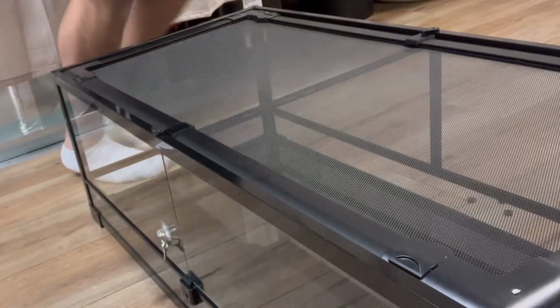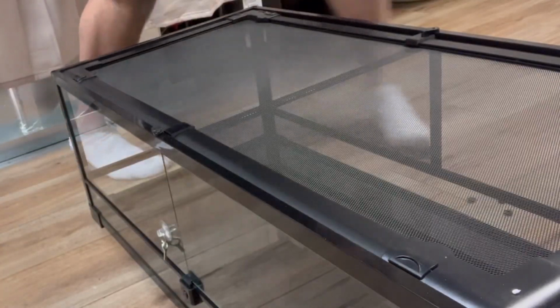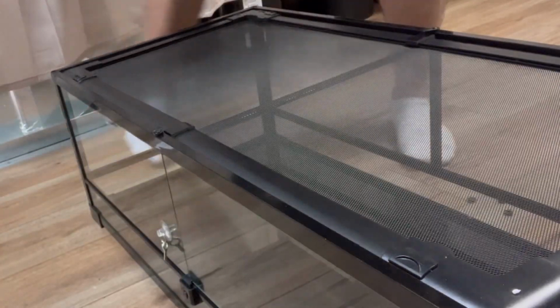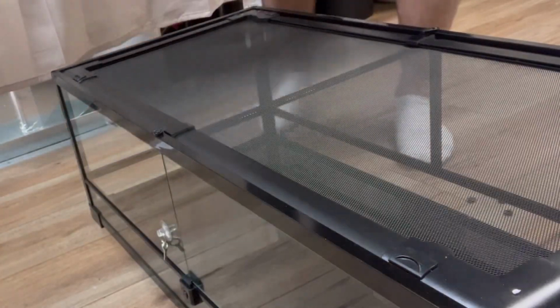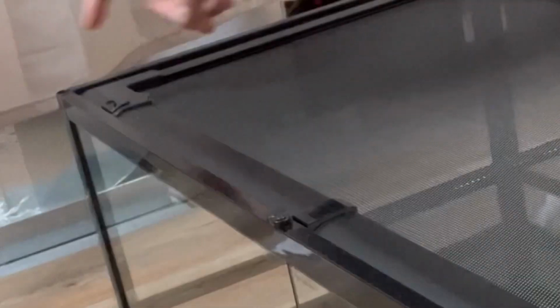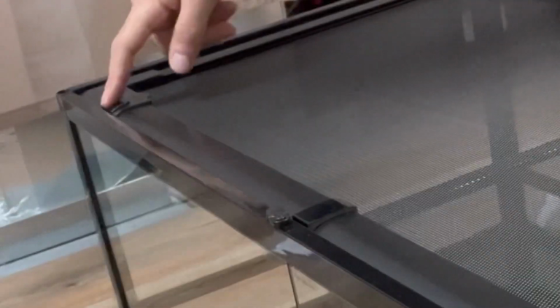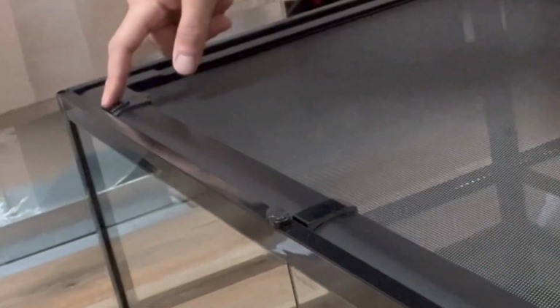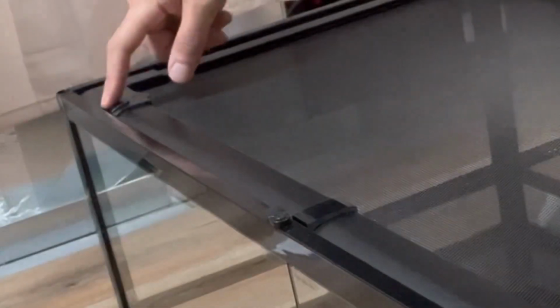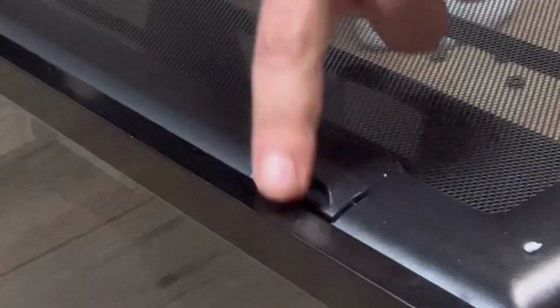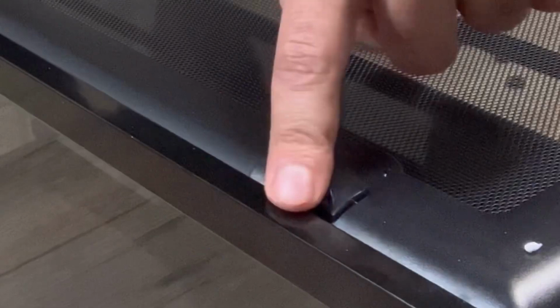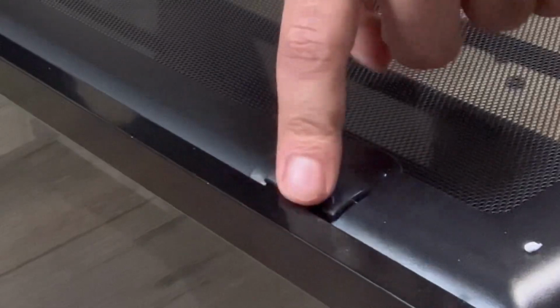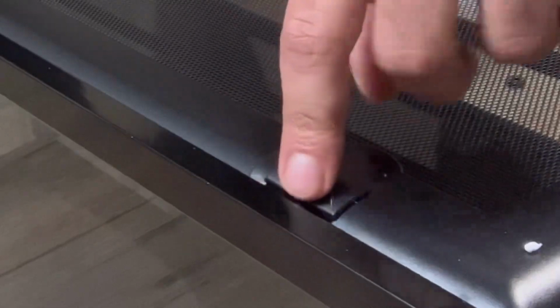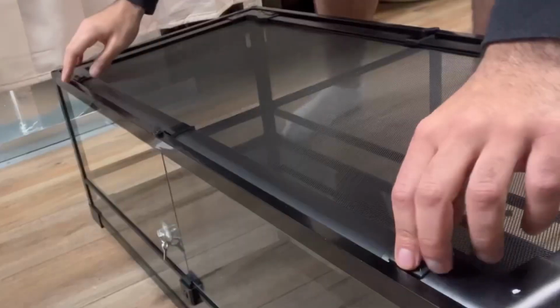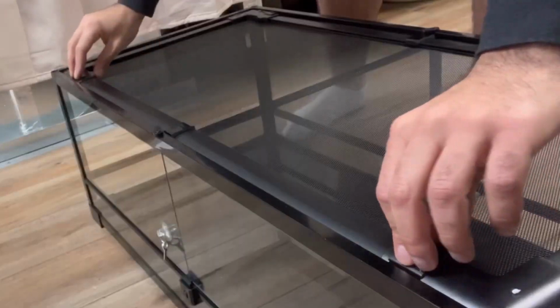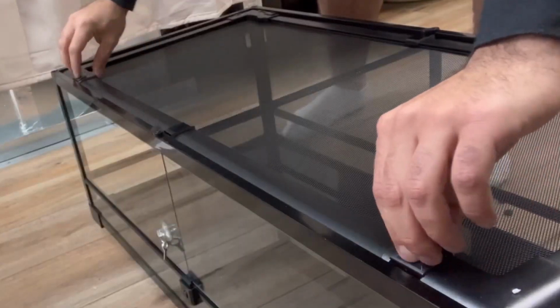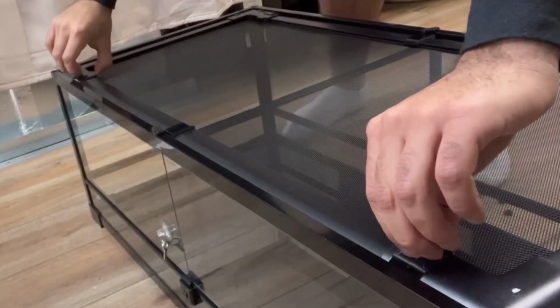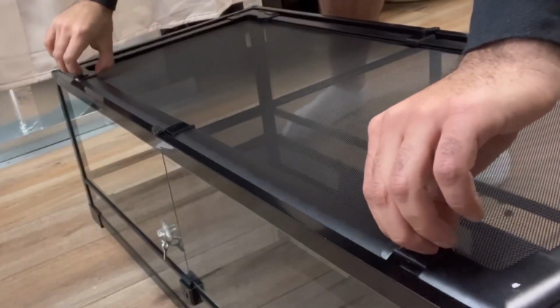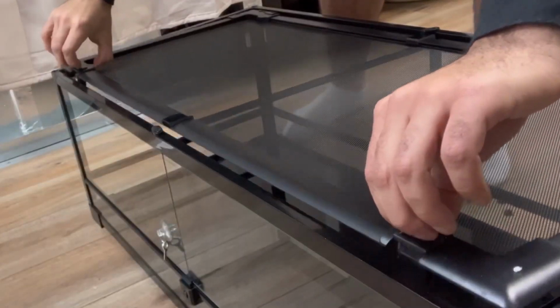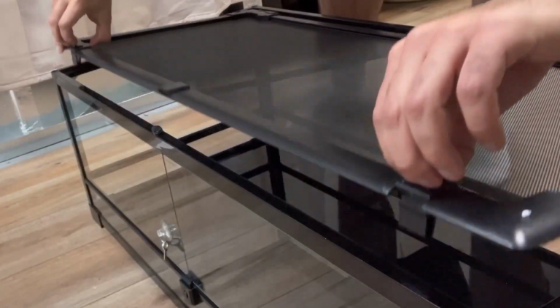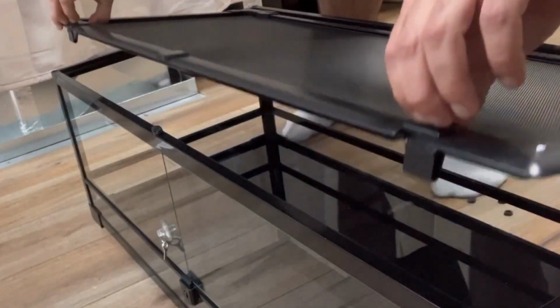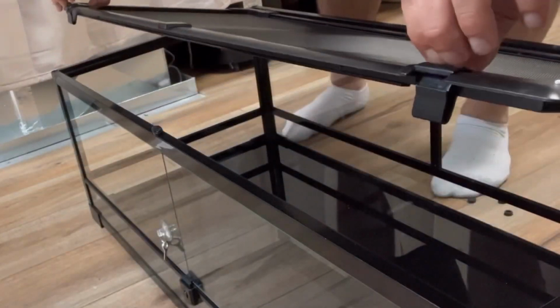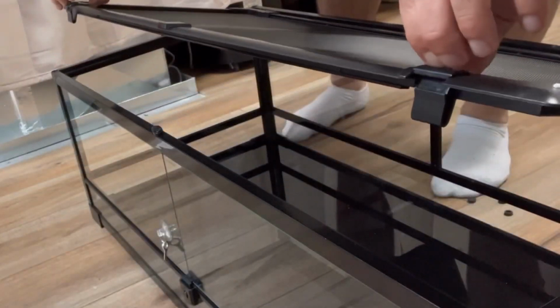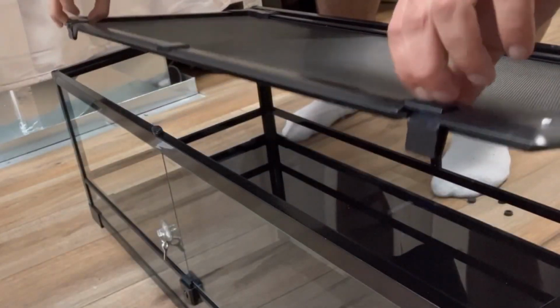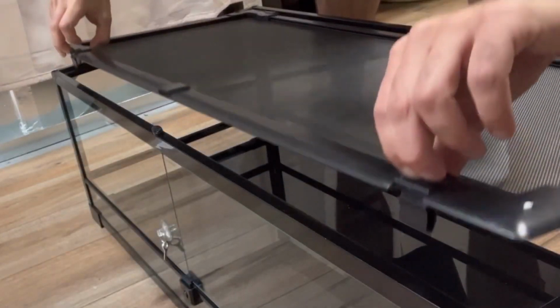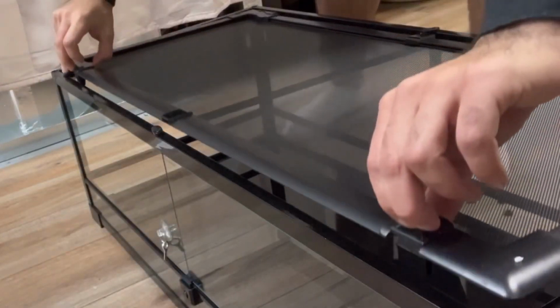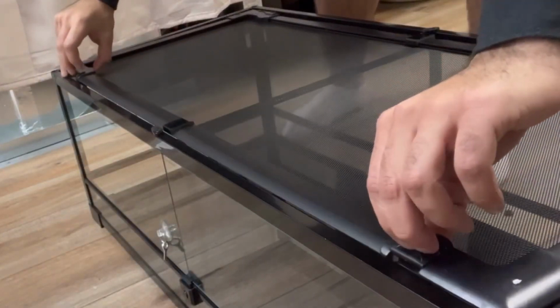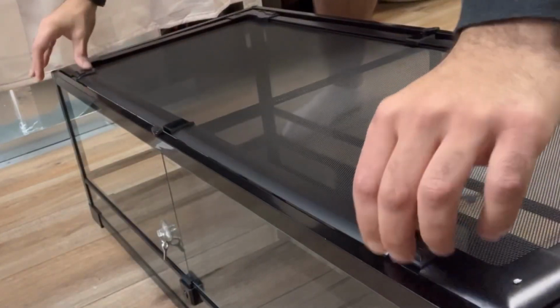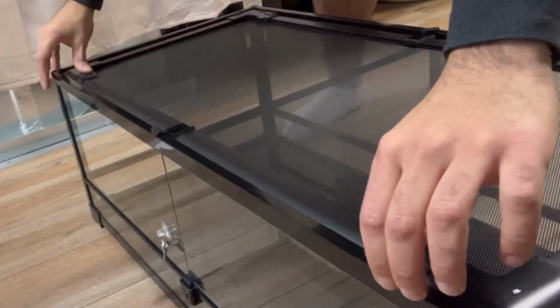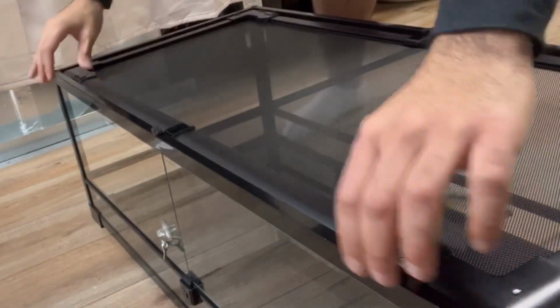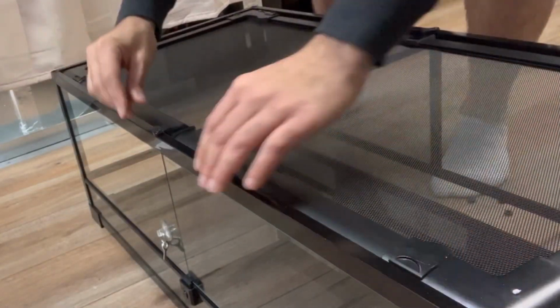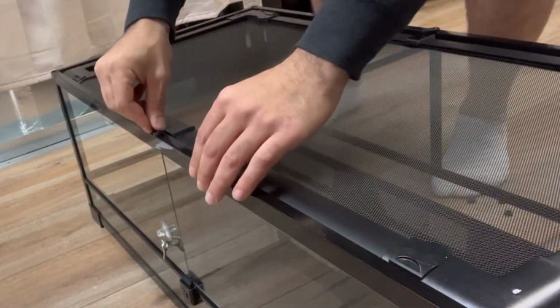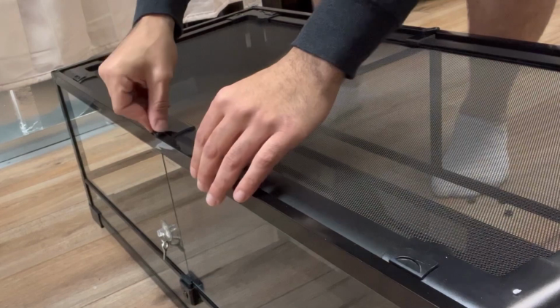Now let's say you want to clean it out. You see these little clips? This is how simple it is to get the top off — pull it back and it comes right off.